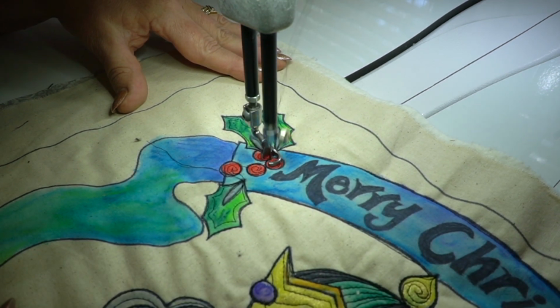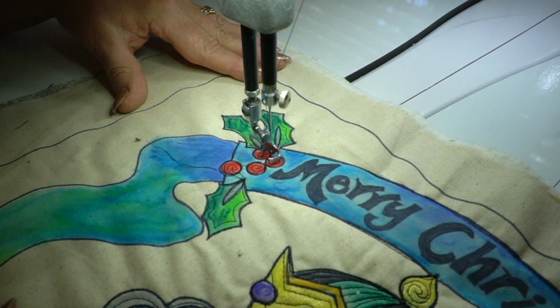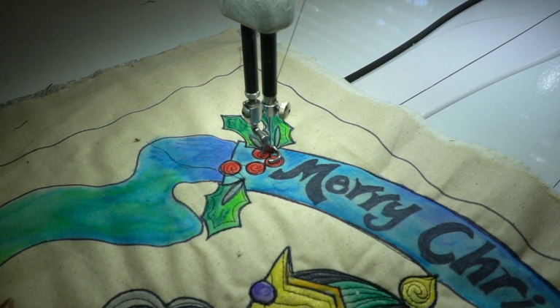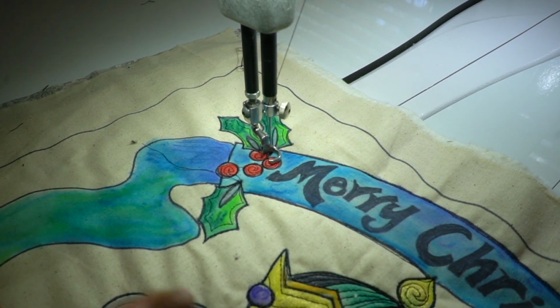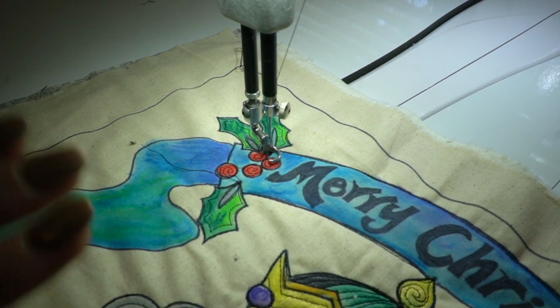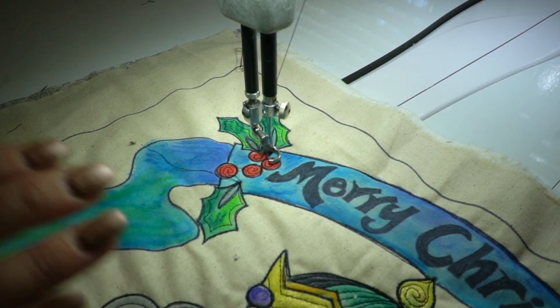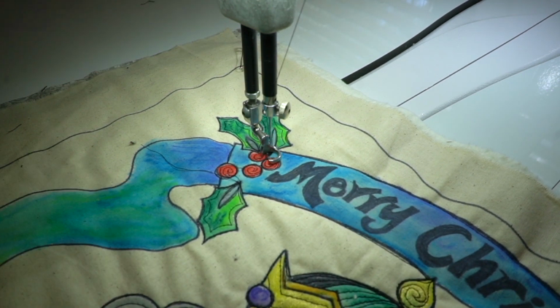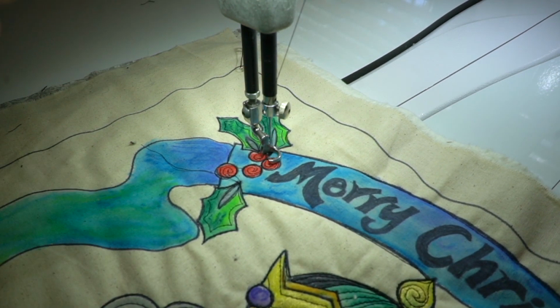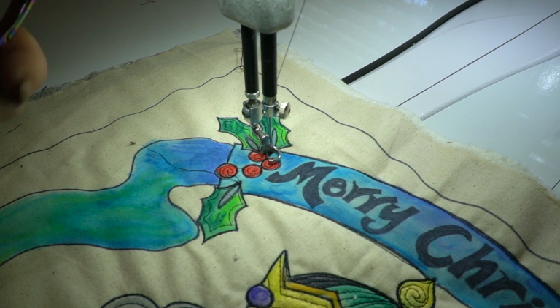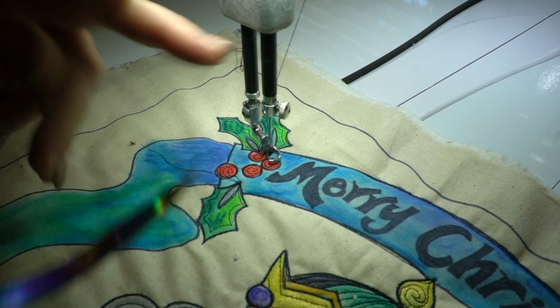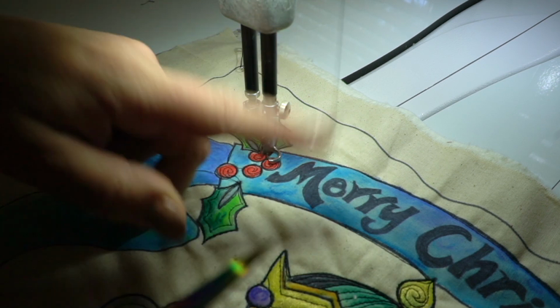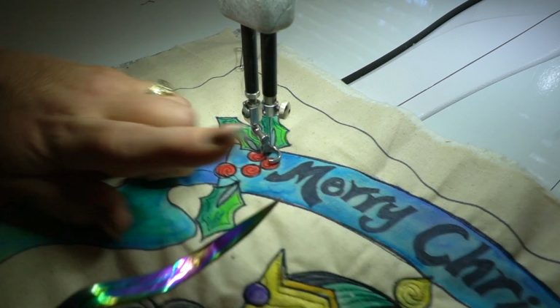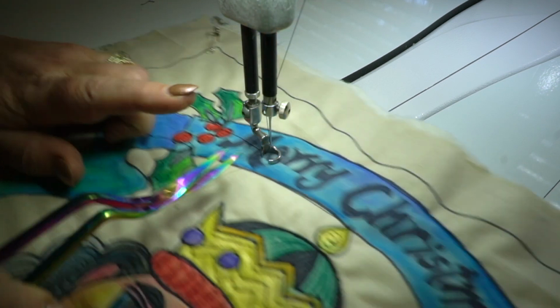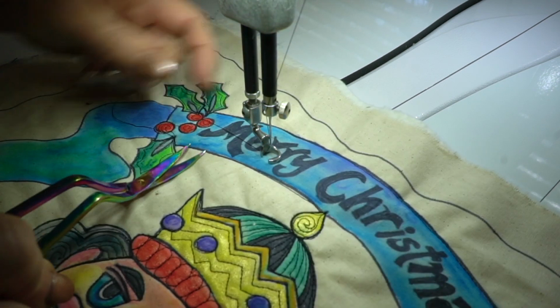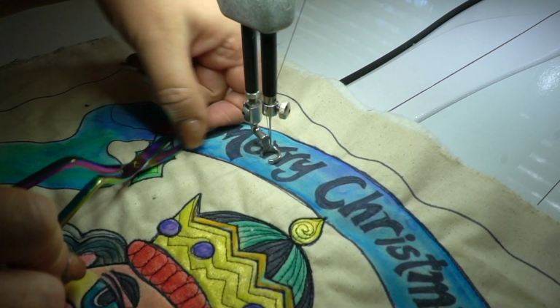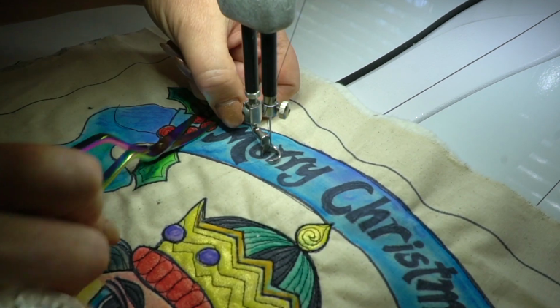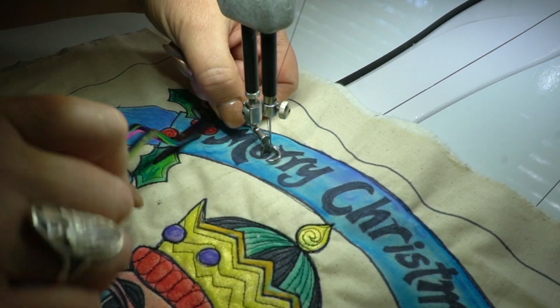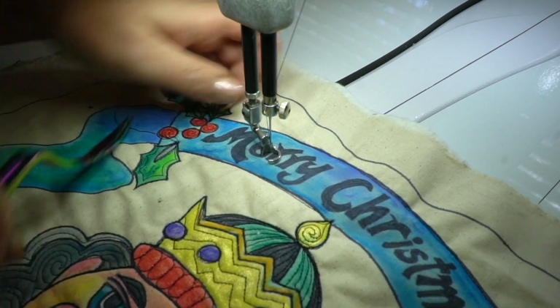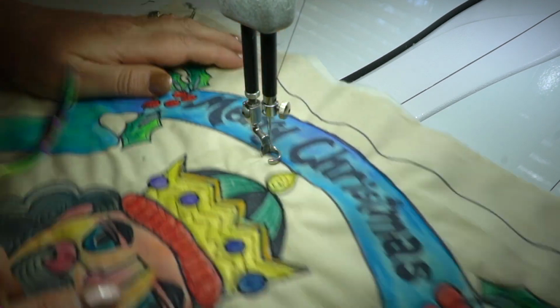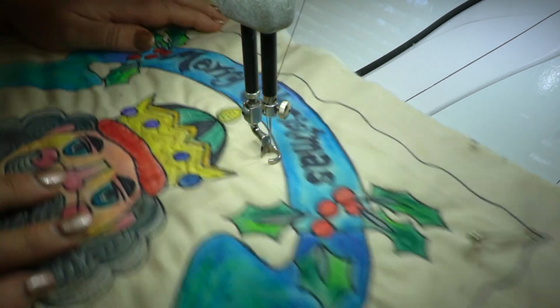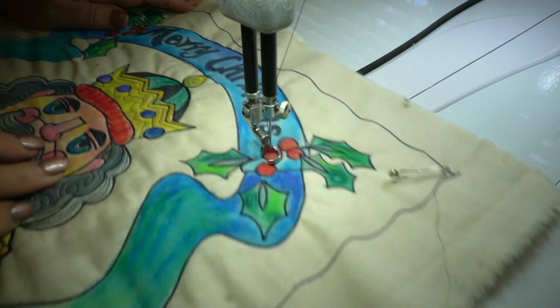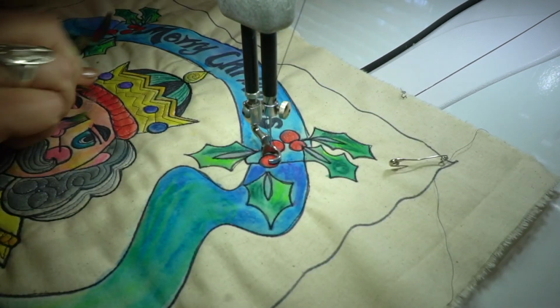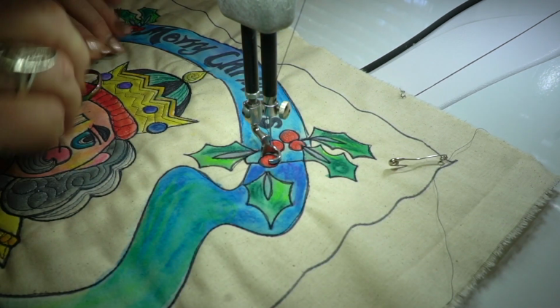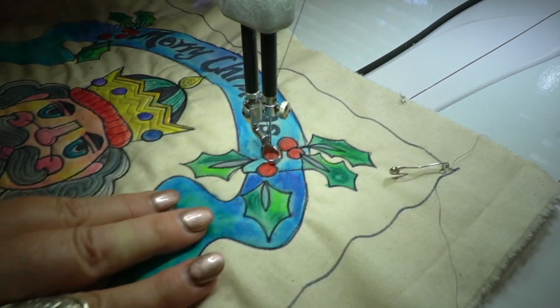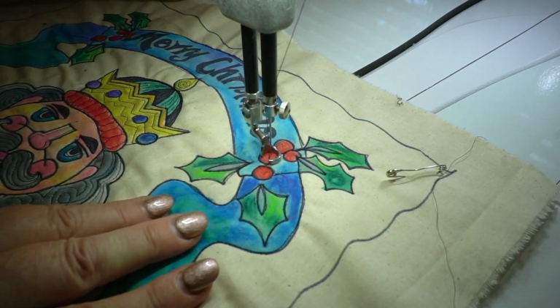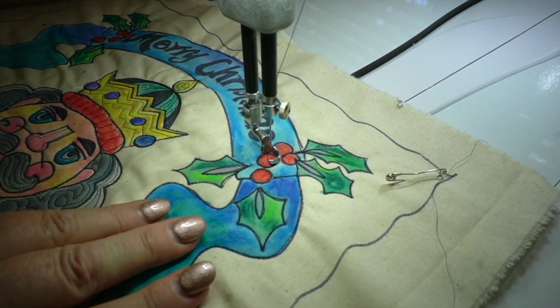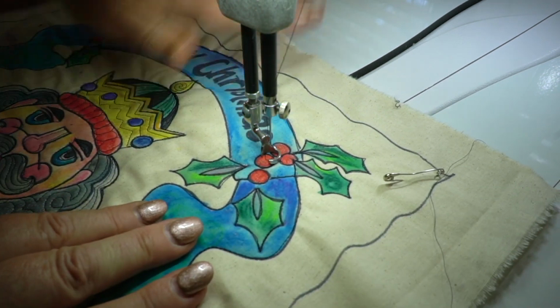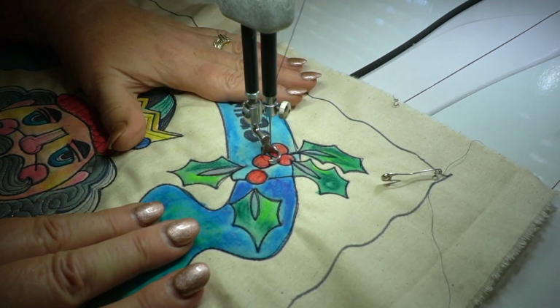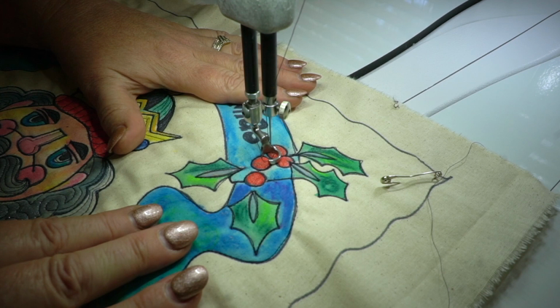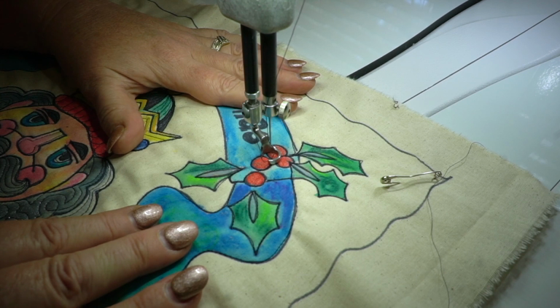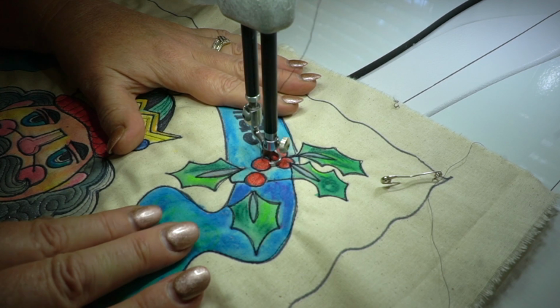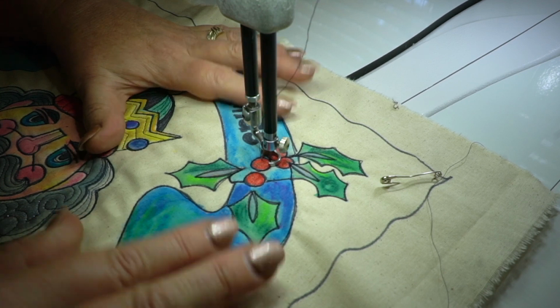And then a jump stitch, or just cut your thread to travel across to the other side and do the same kind of treatment.